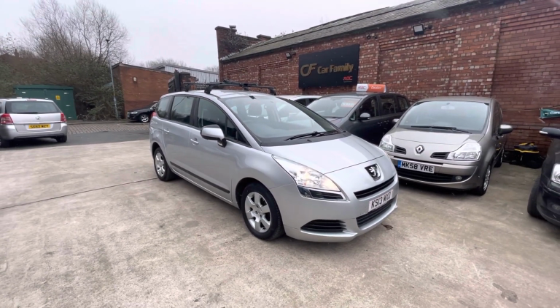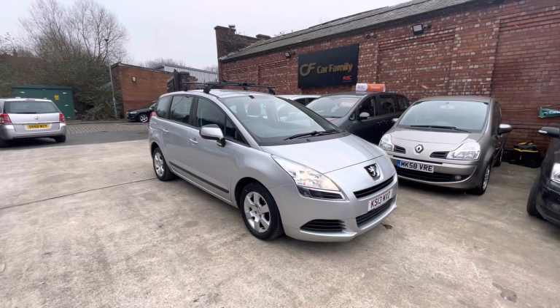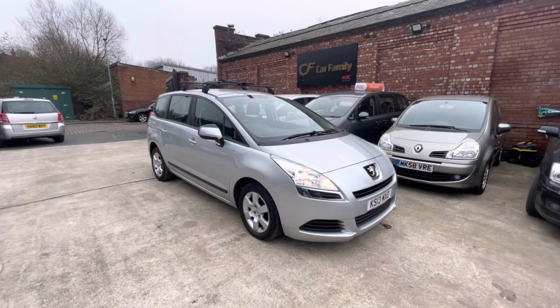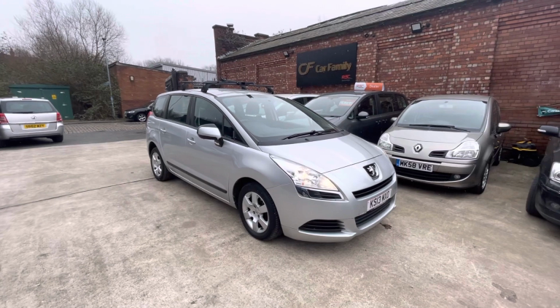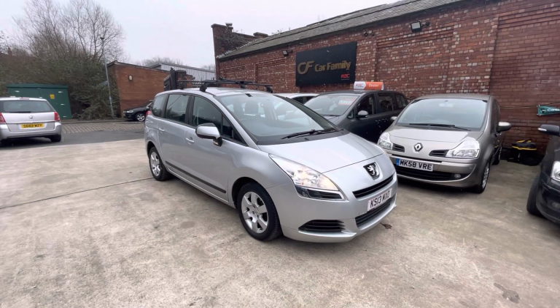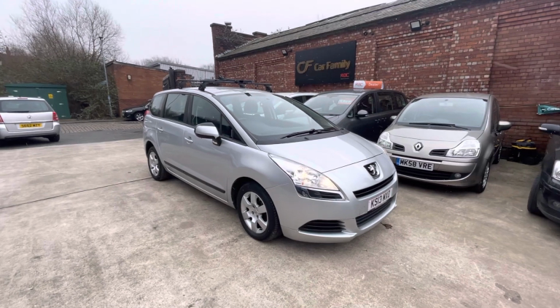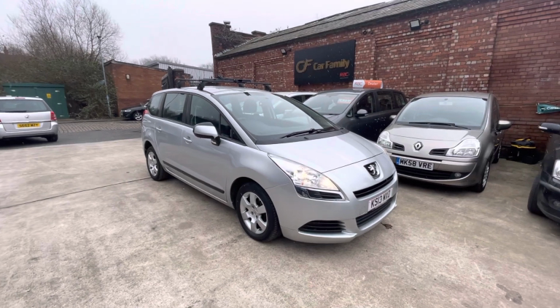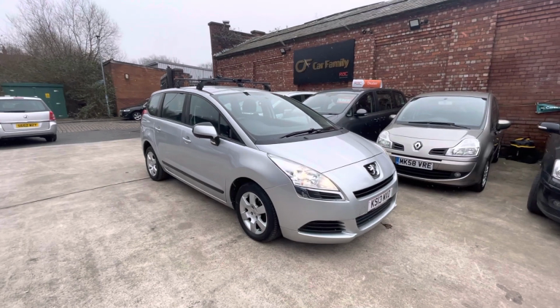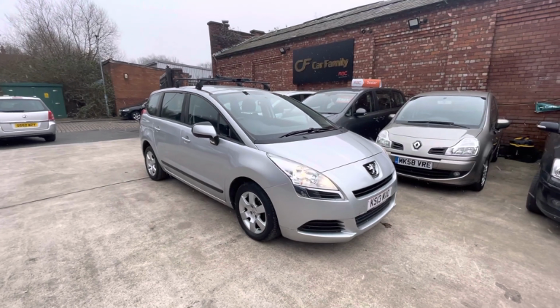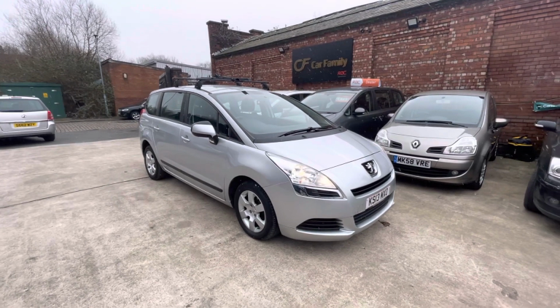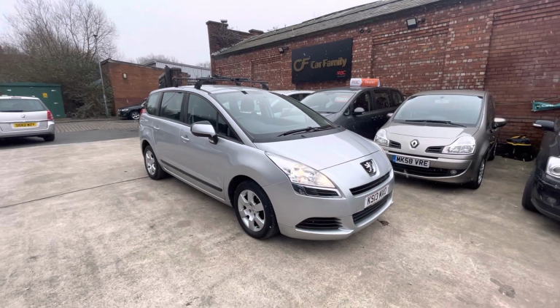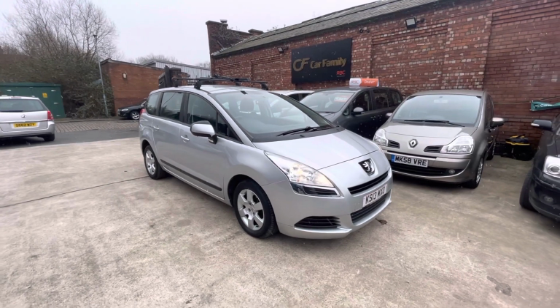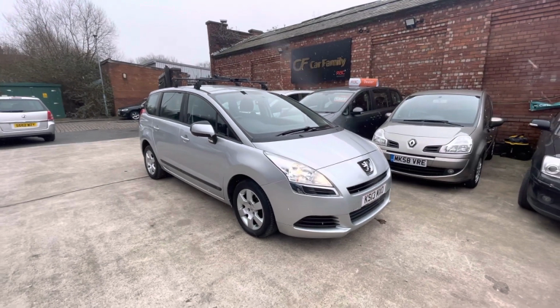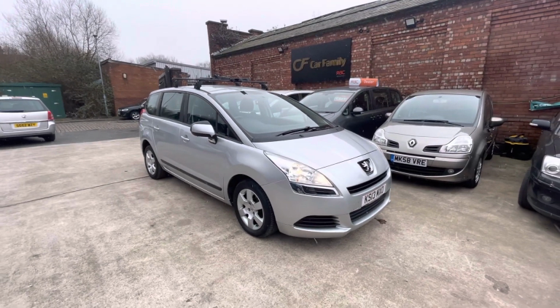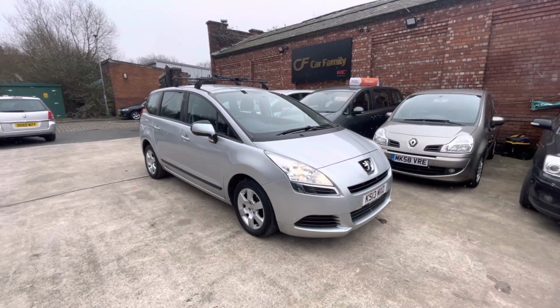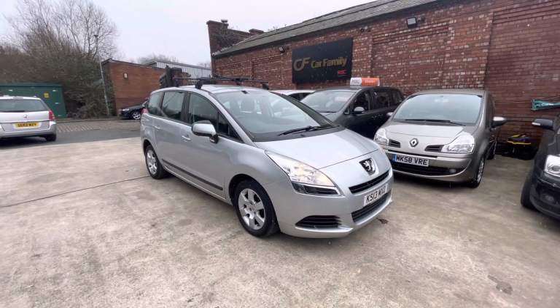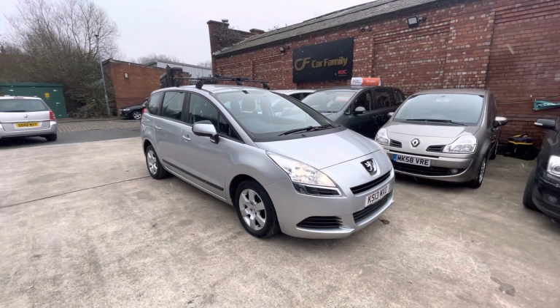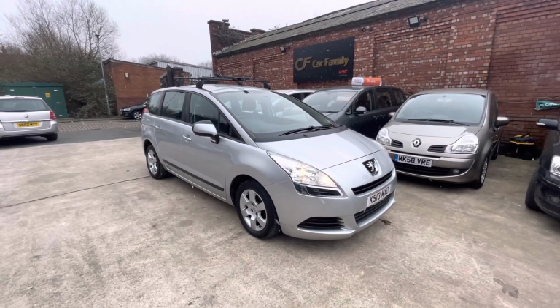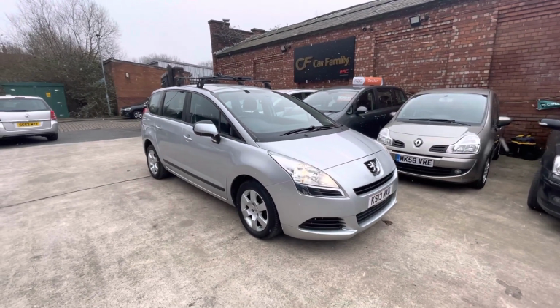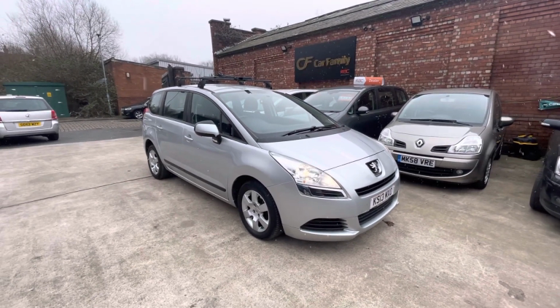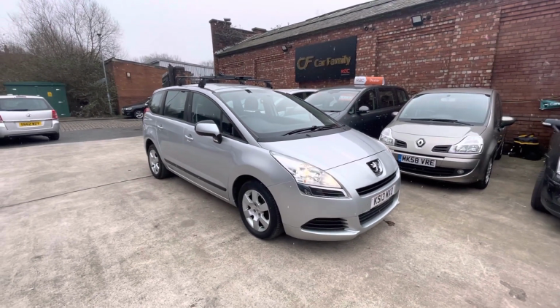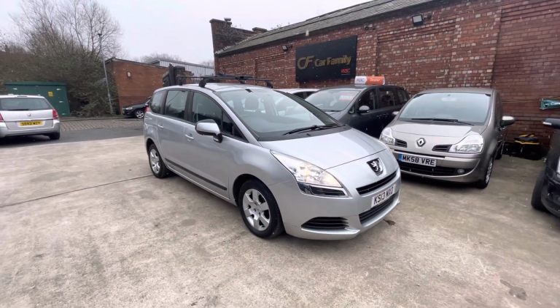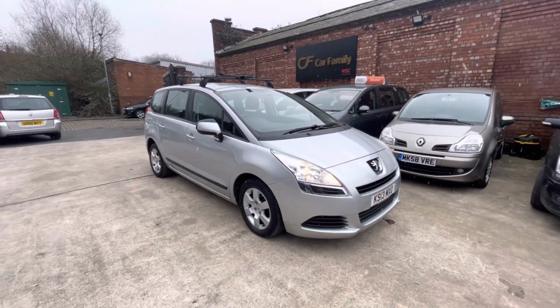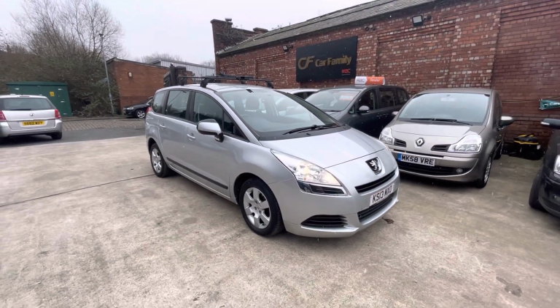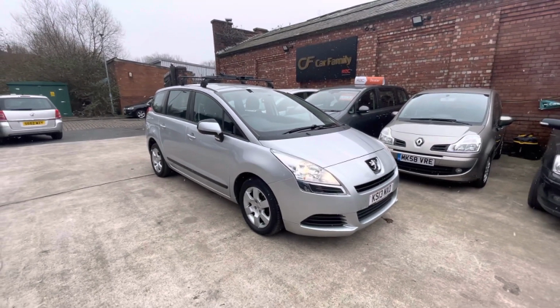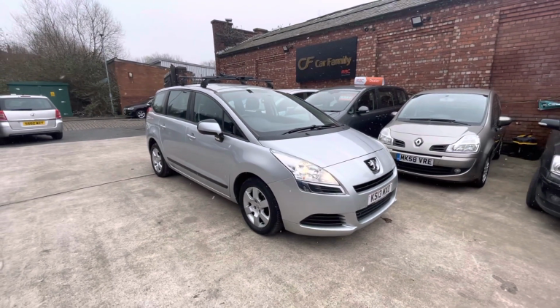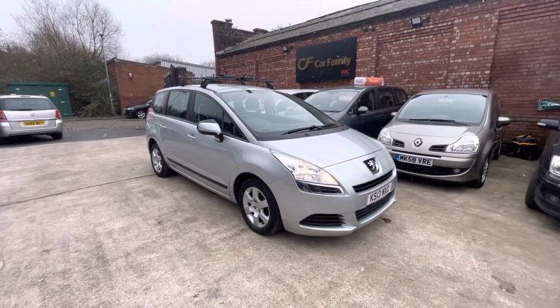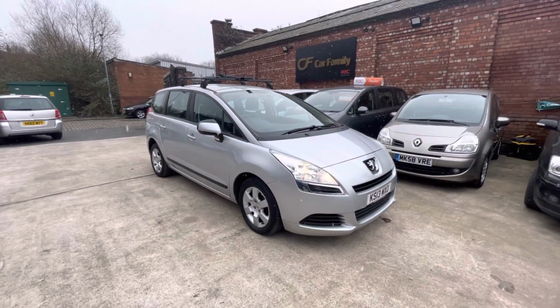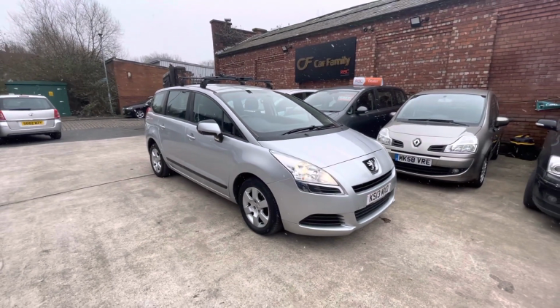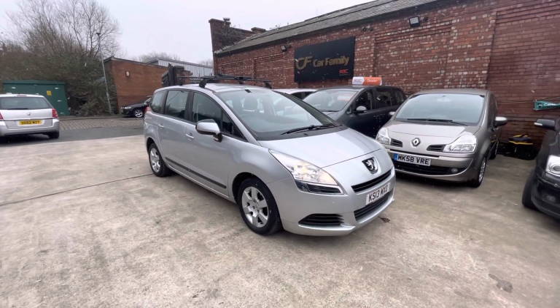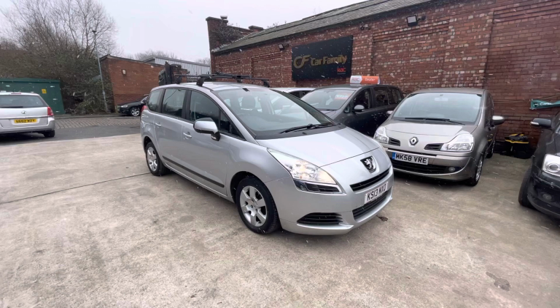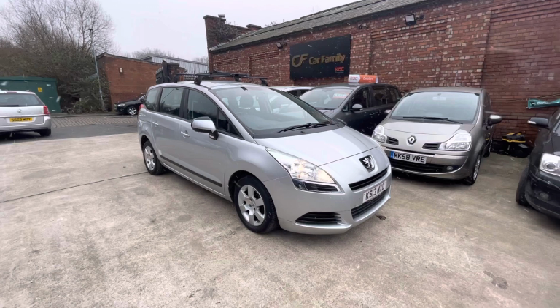it's got the V5C for the car, a 12-month MOT, and a bit of service history as well.